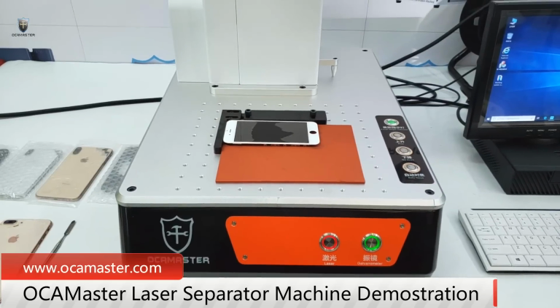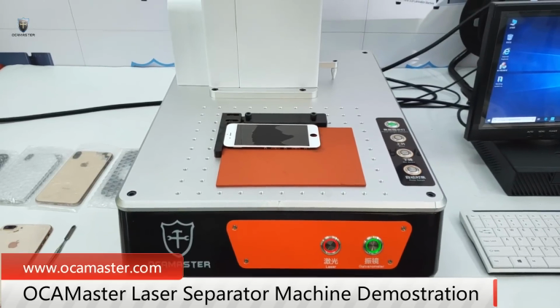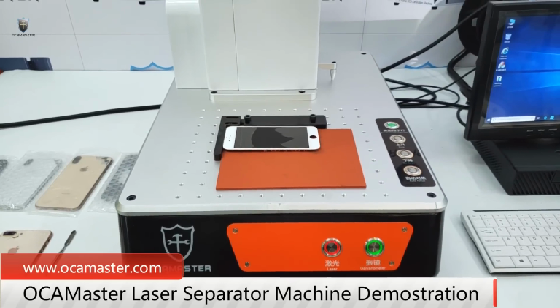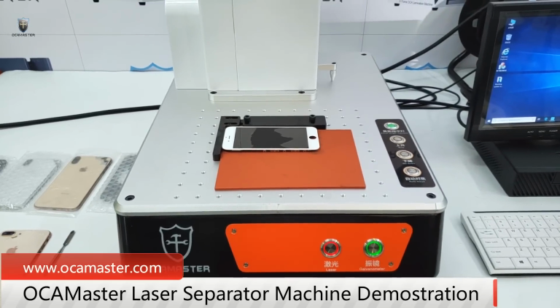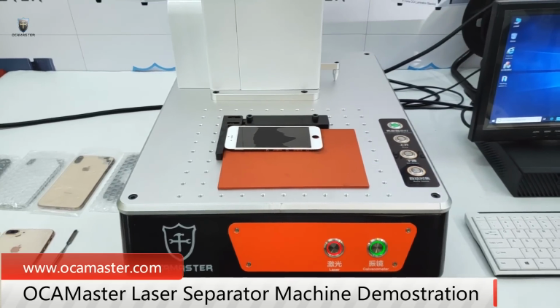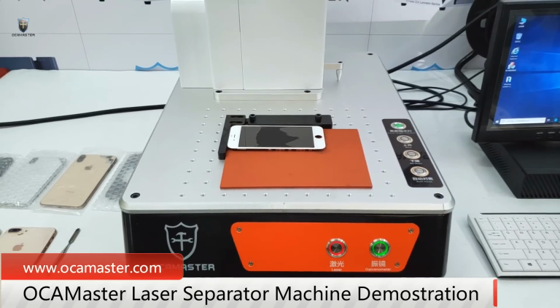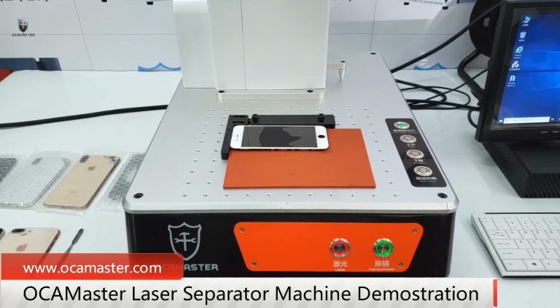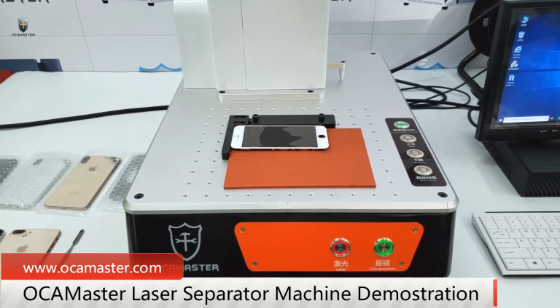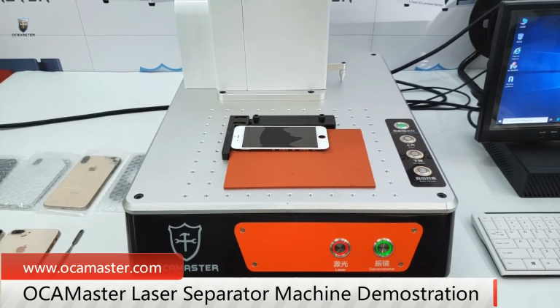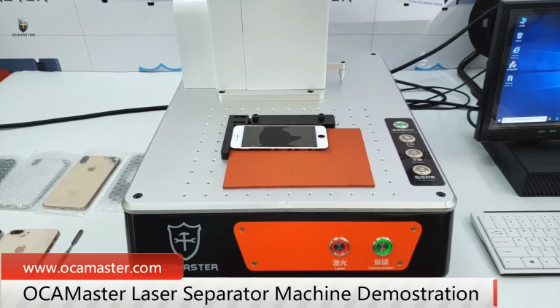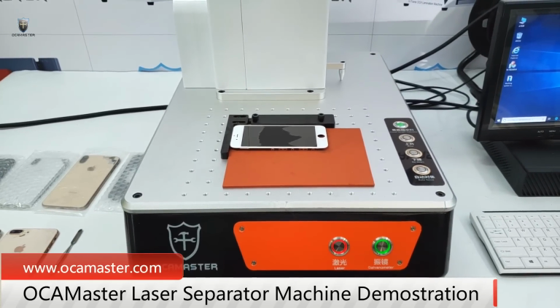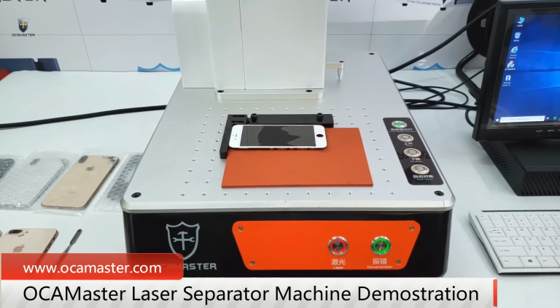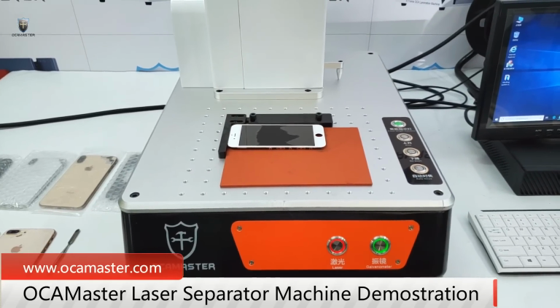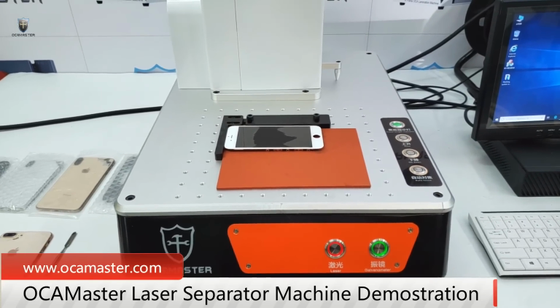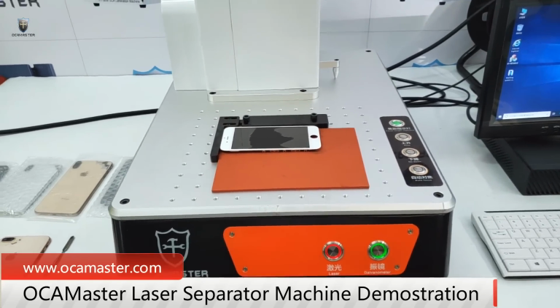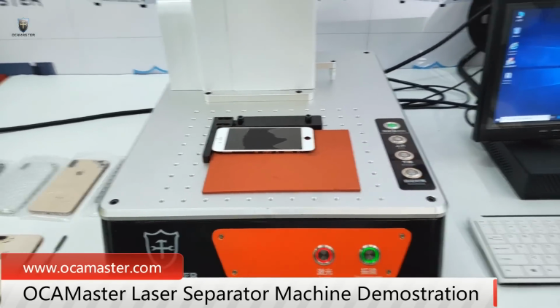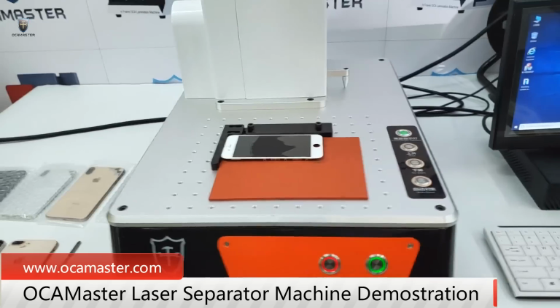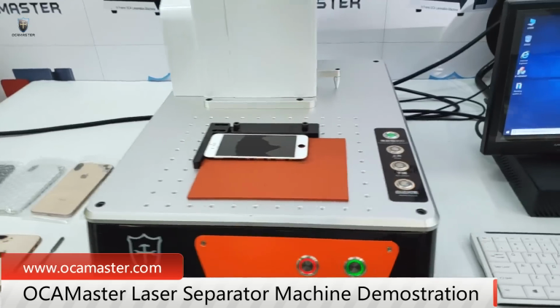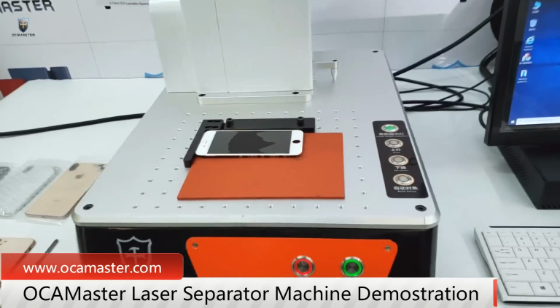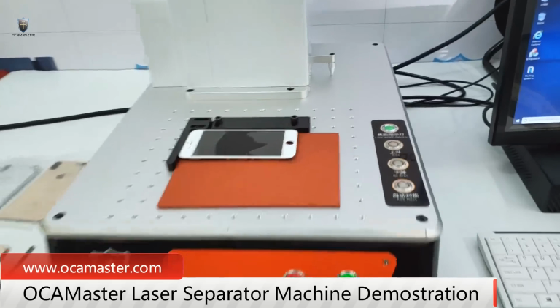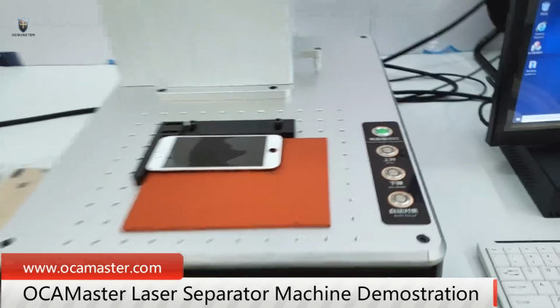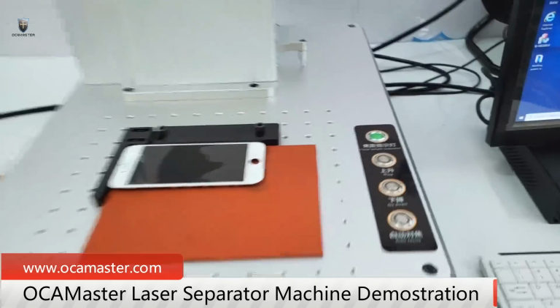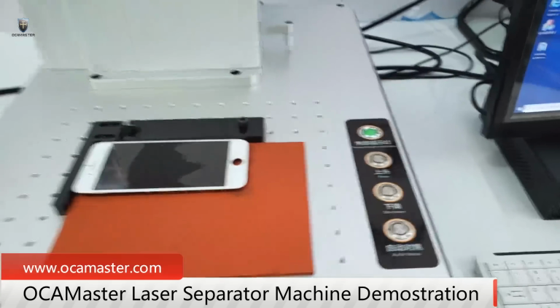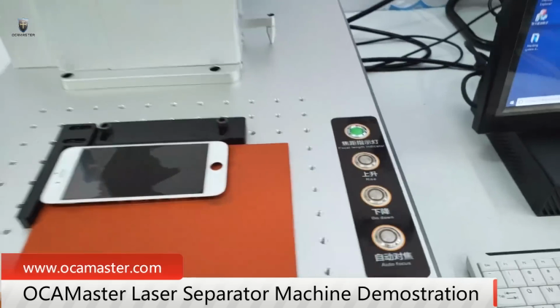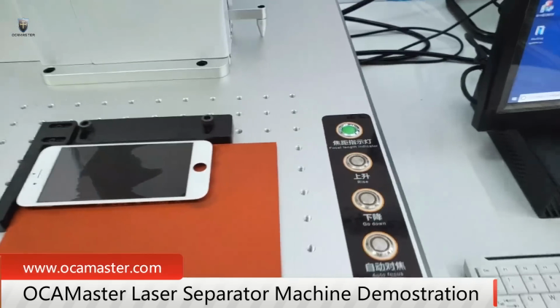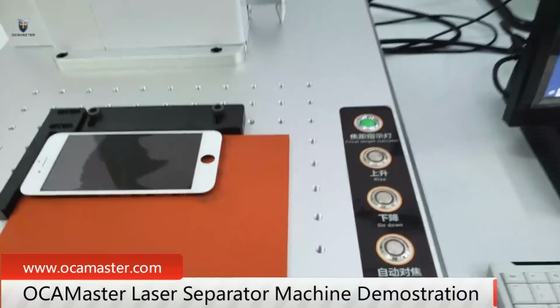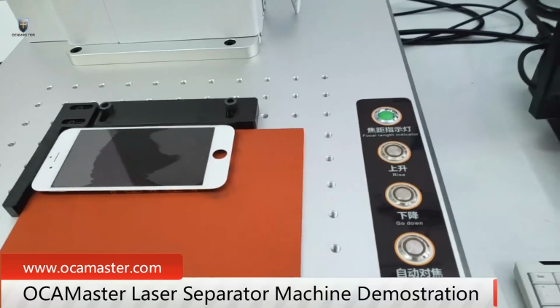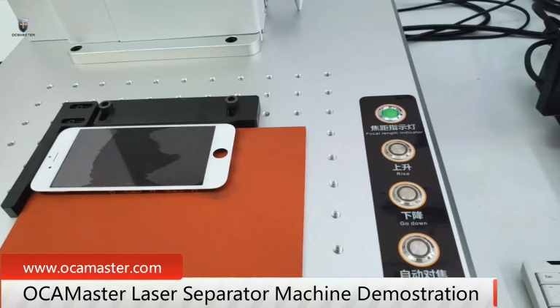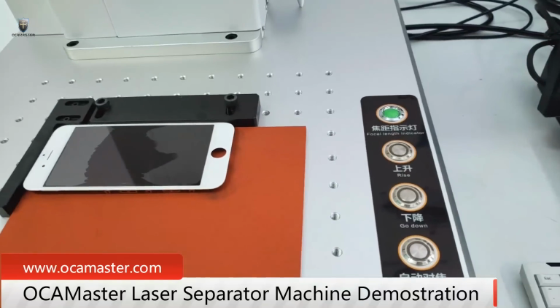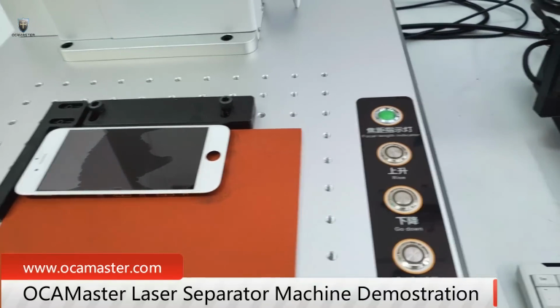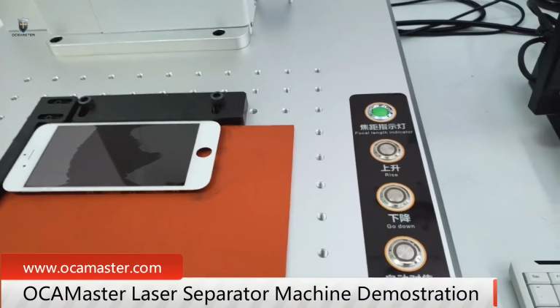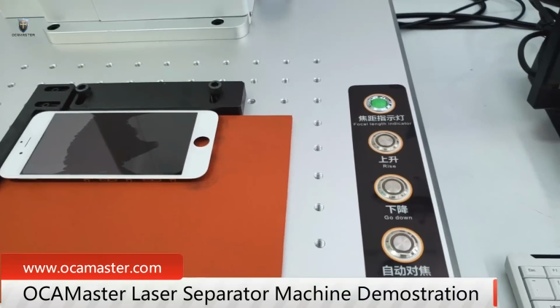So this is the latest laser glass separating machine with auto focus. Have a look — auto focus.